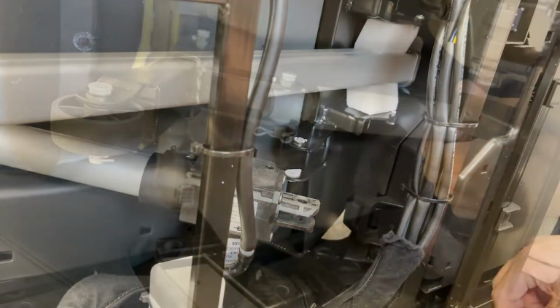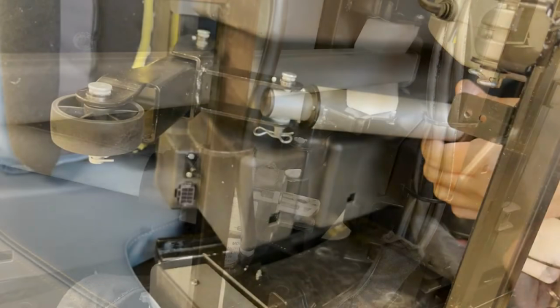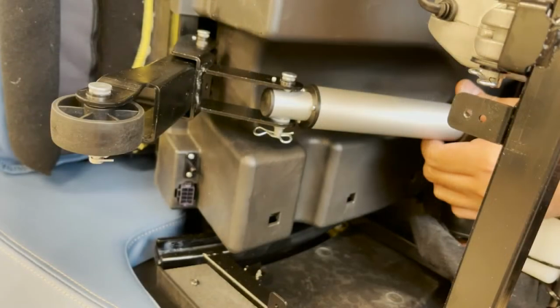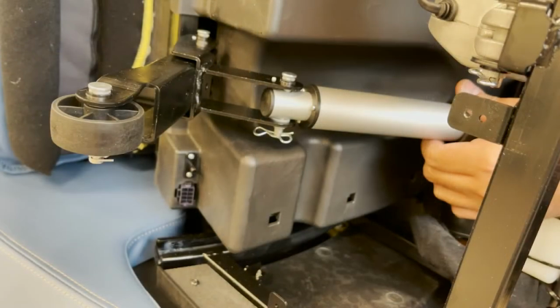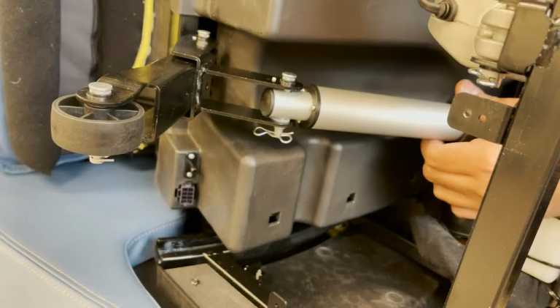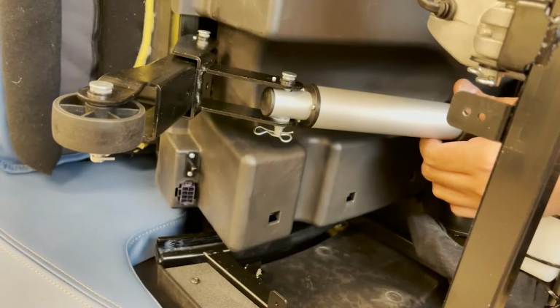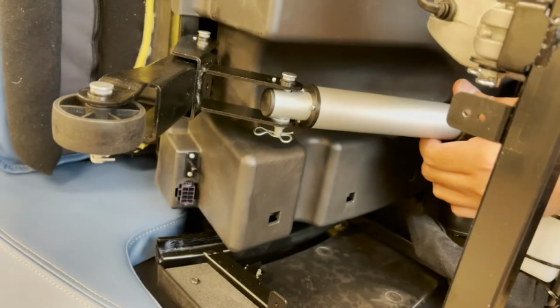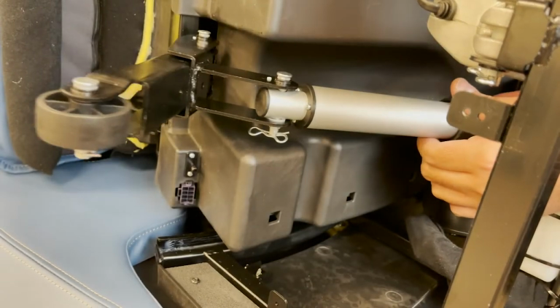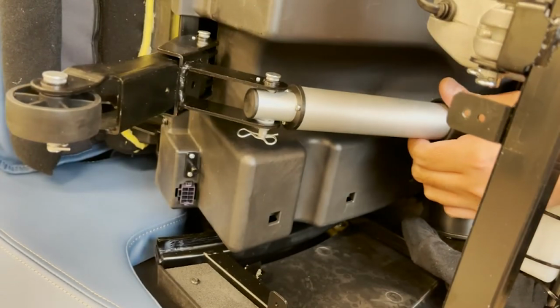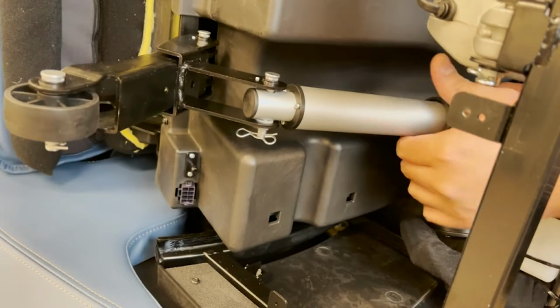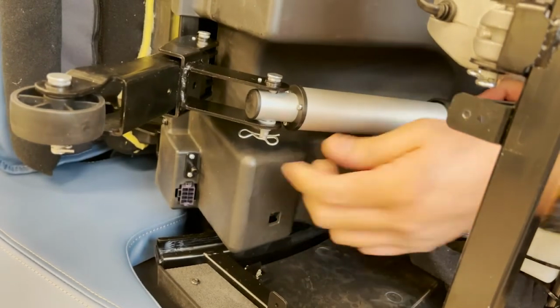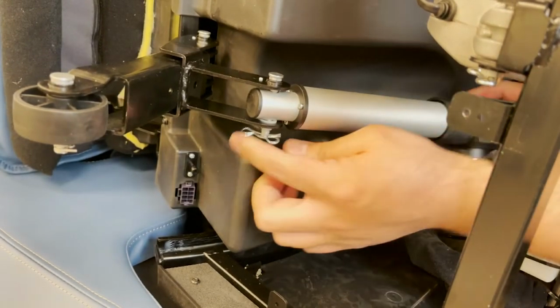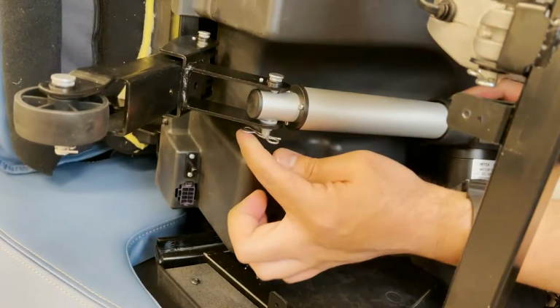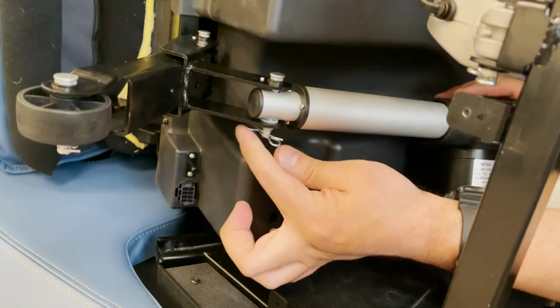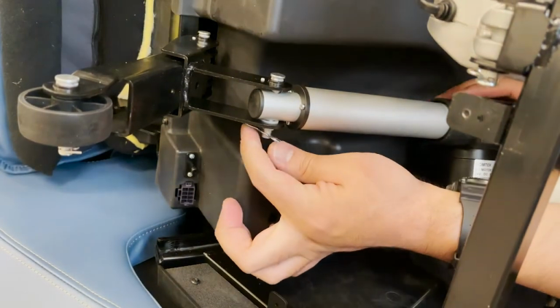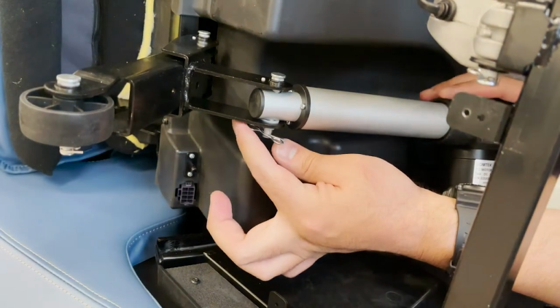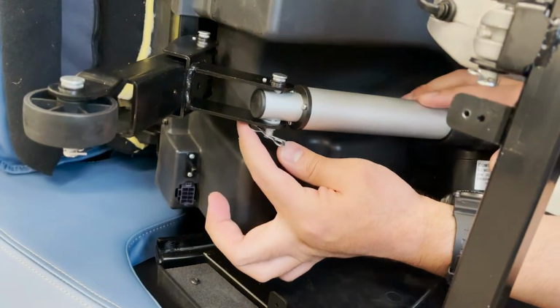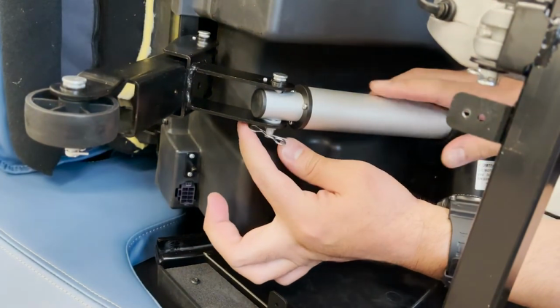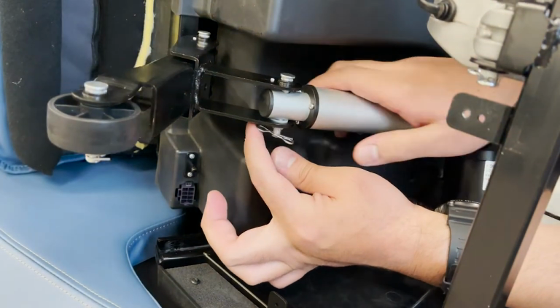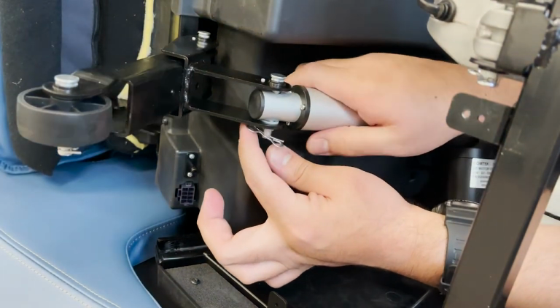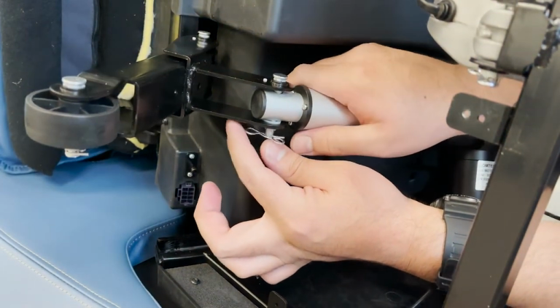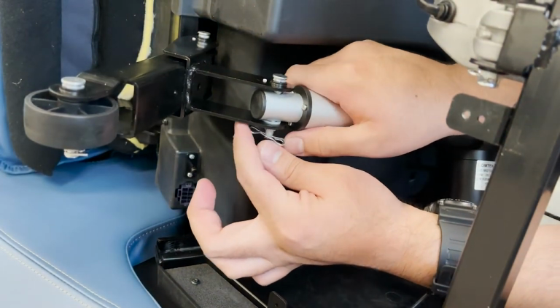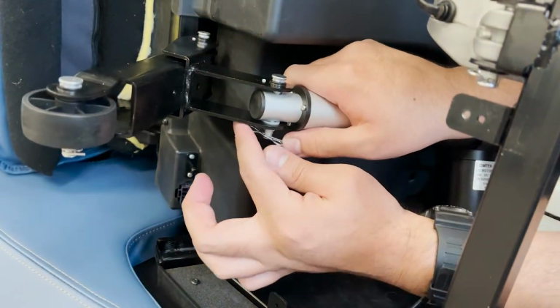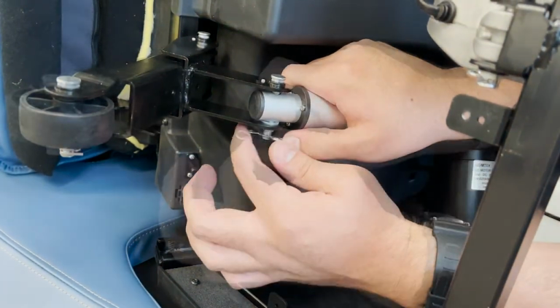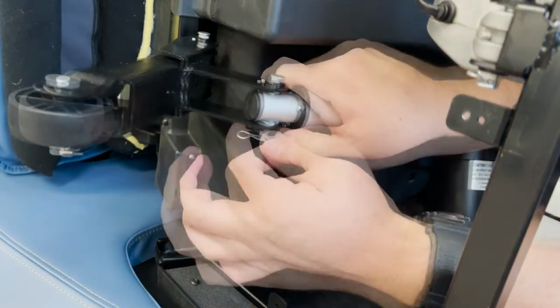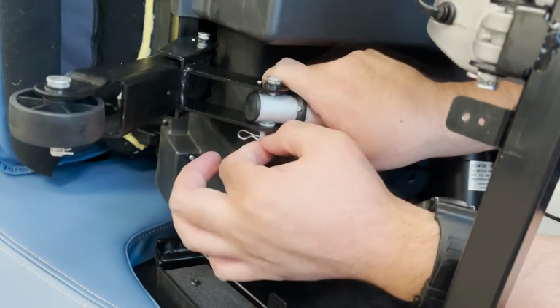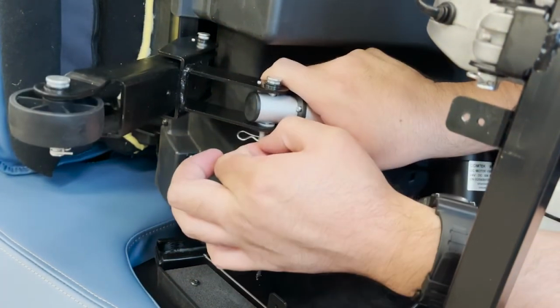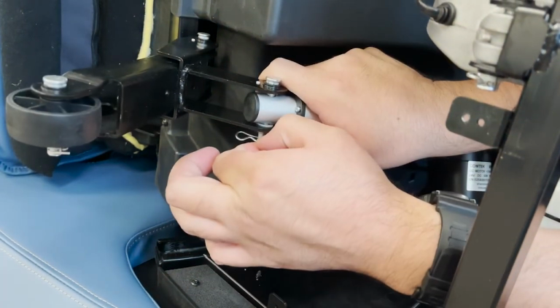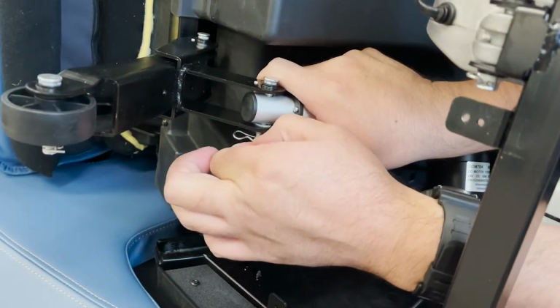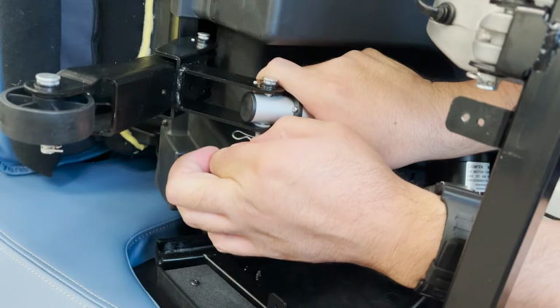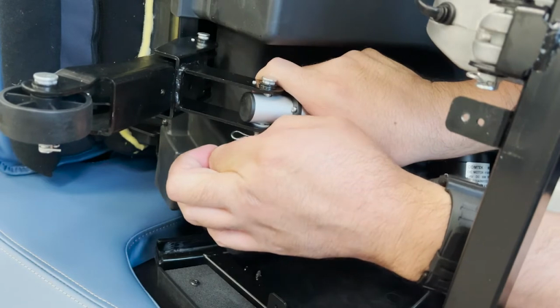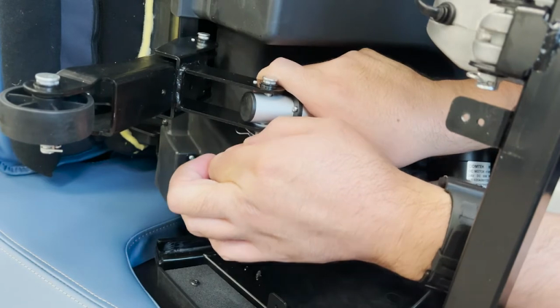Then remove the clip and pin from the front of the actuator to free it from the bracket on the footrest wheel.